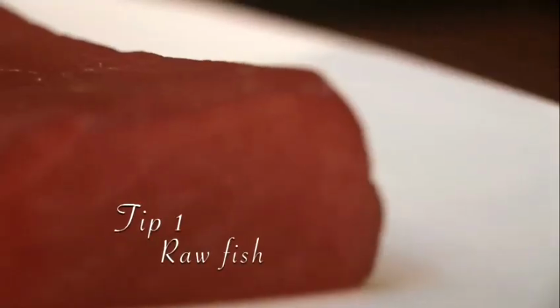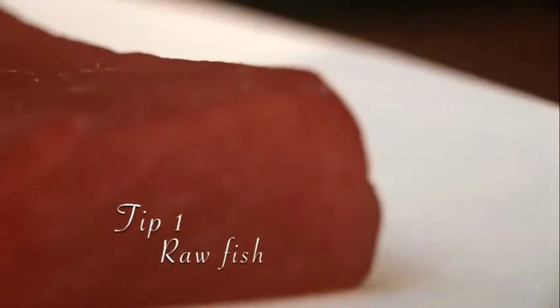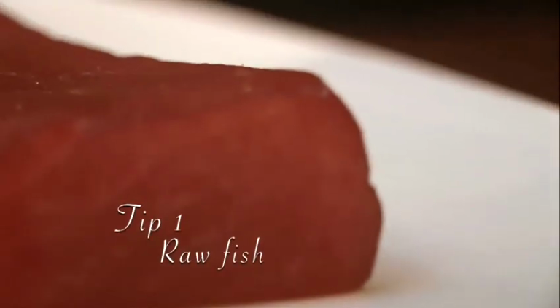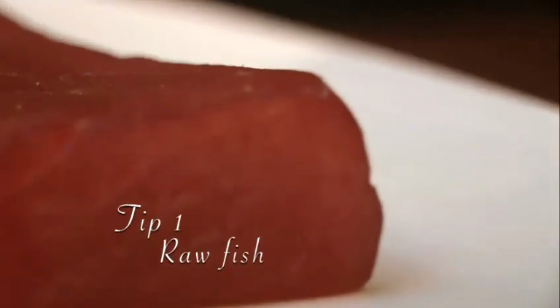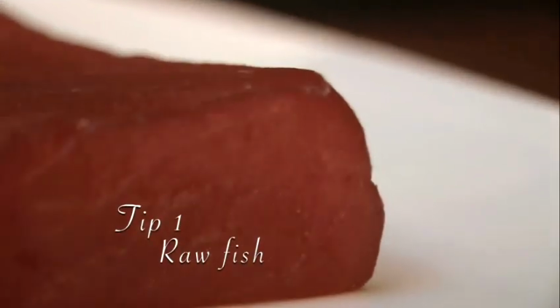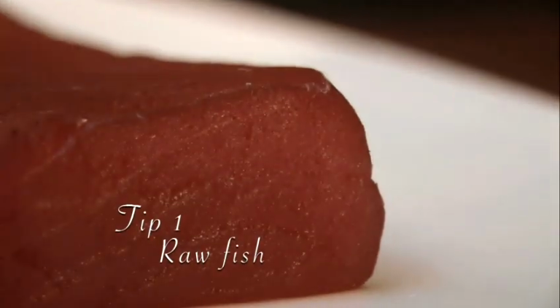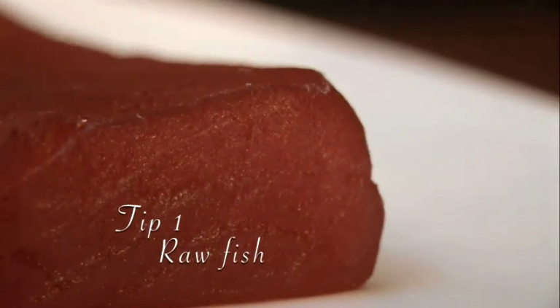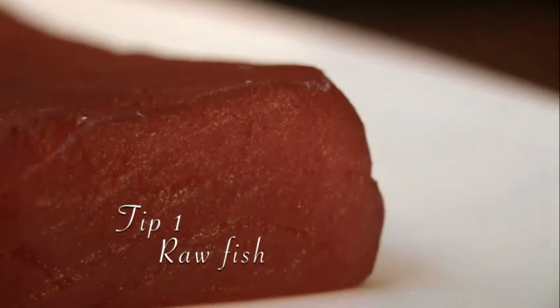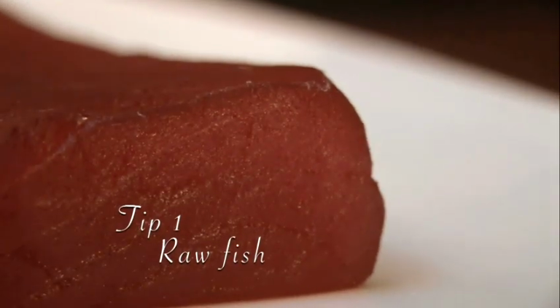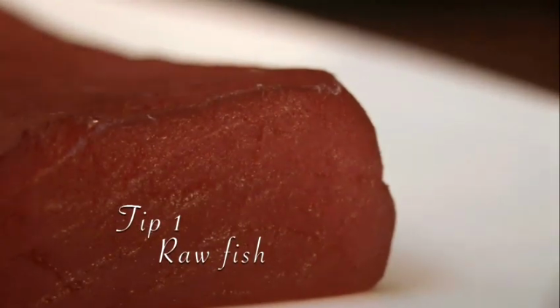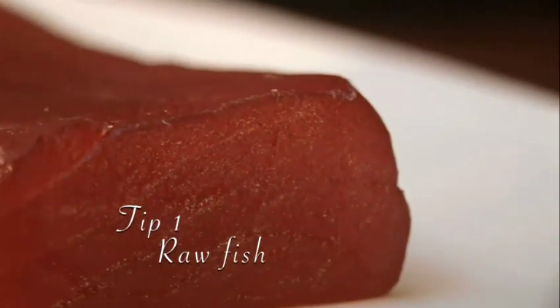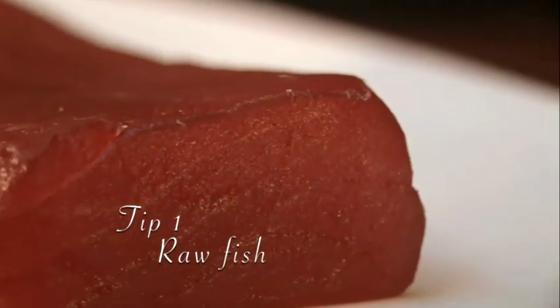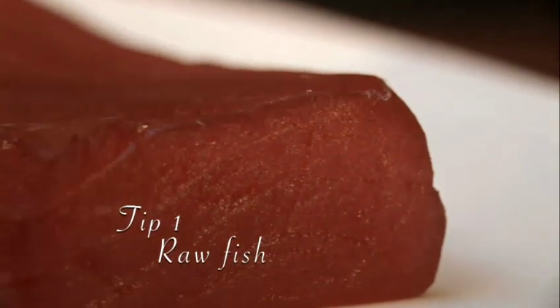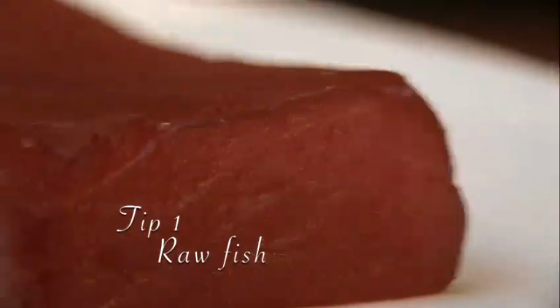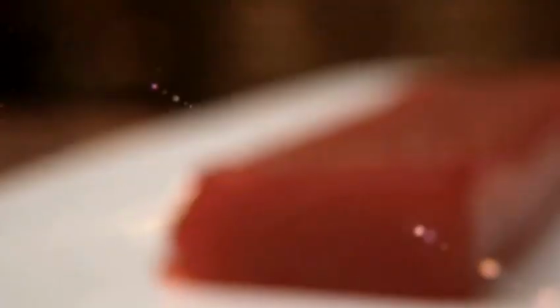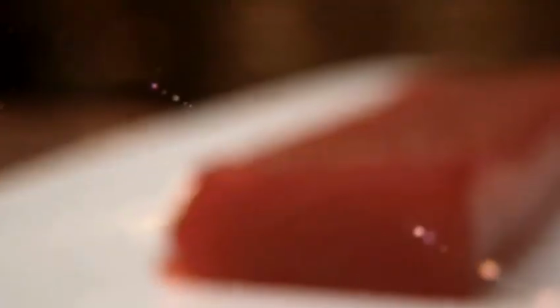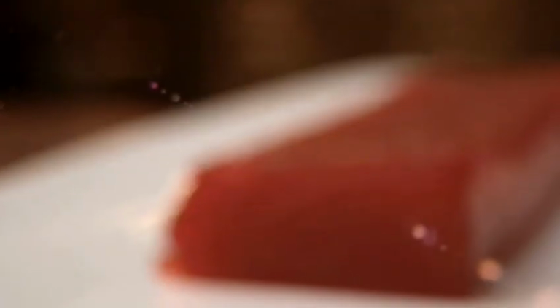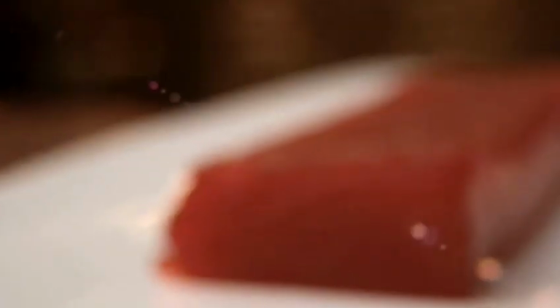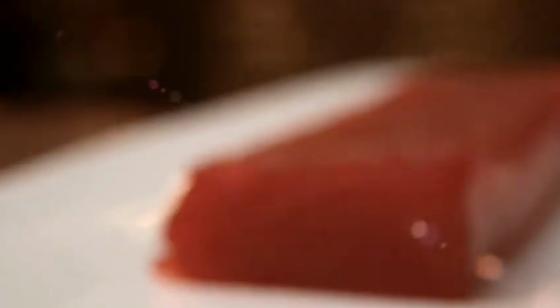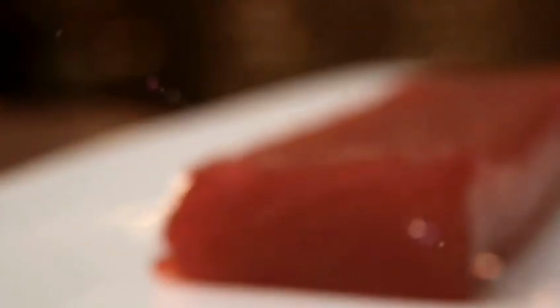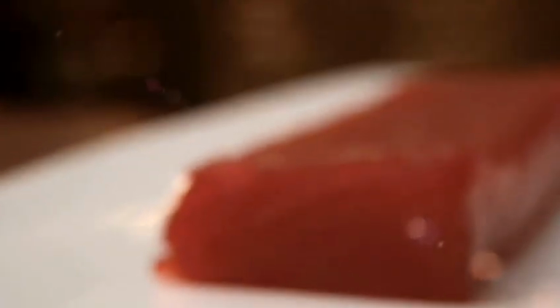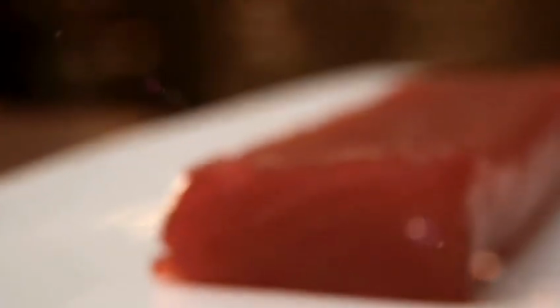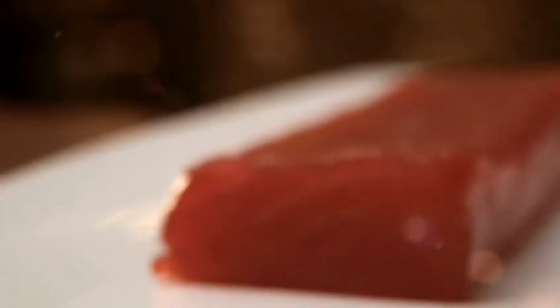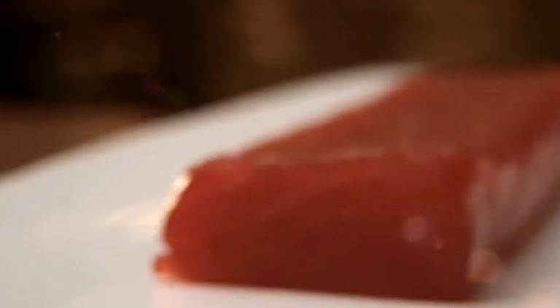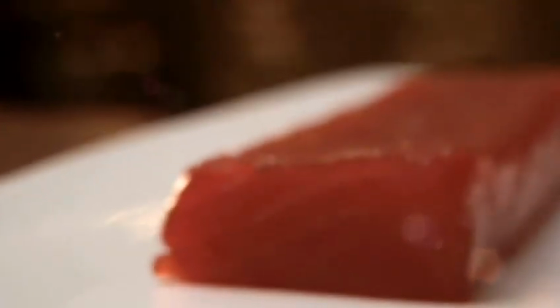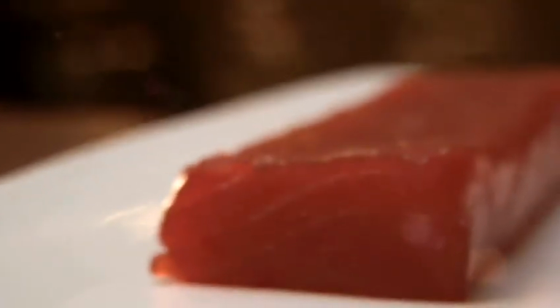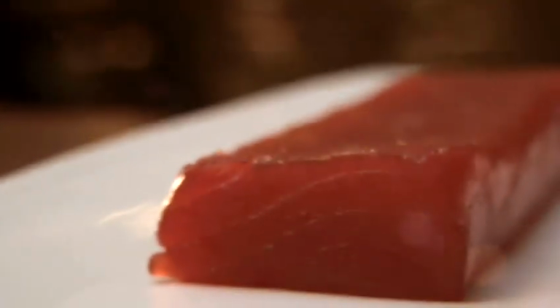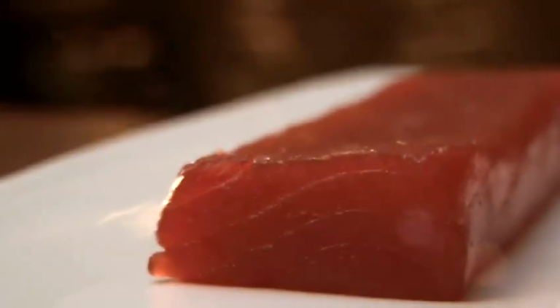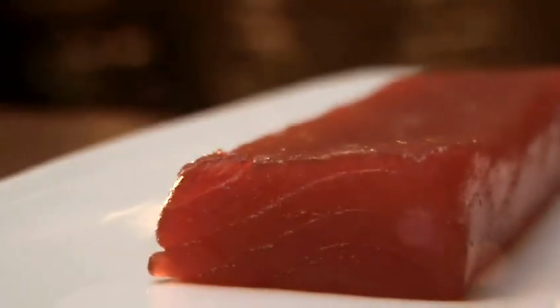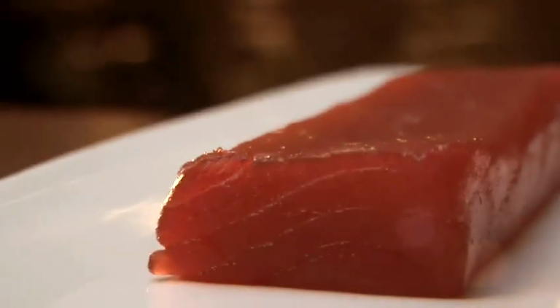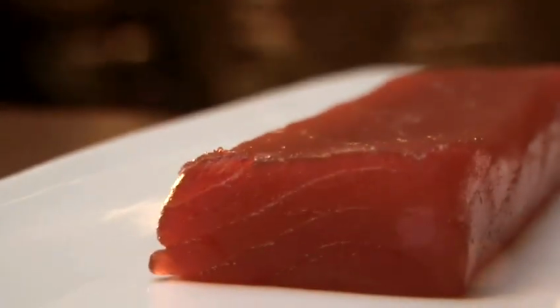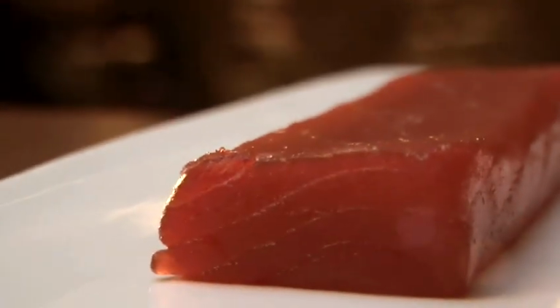Tip 1: Raw fish may contain parasites. You should freeze the fish for between a day and a week to reduce the risk of illness.